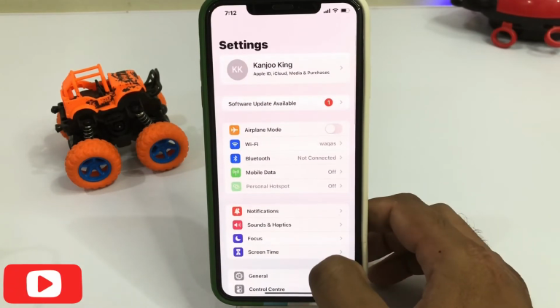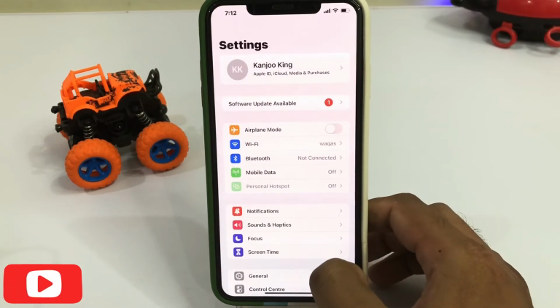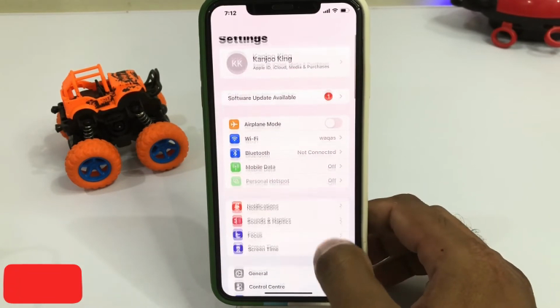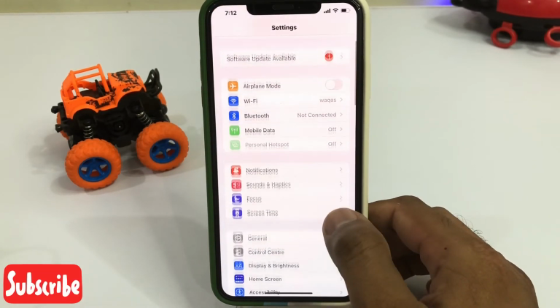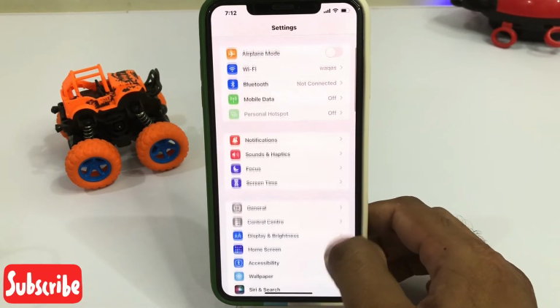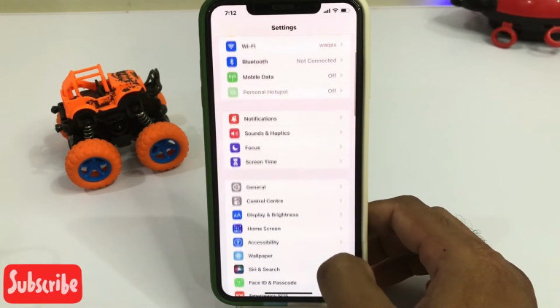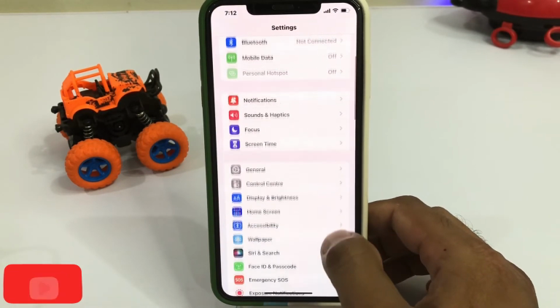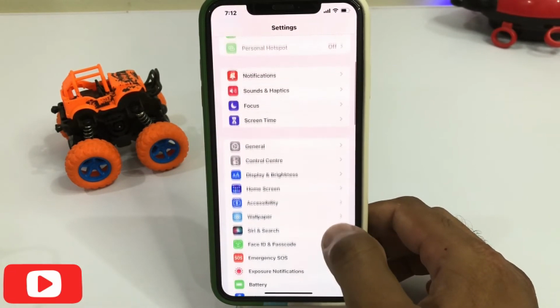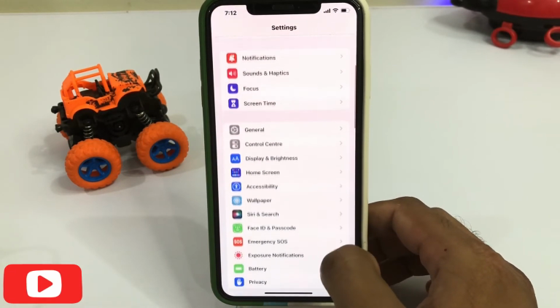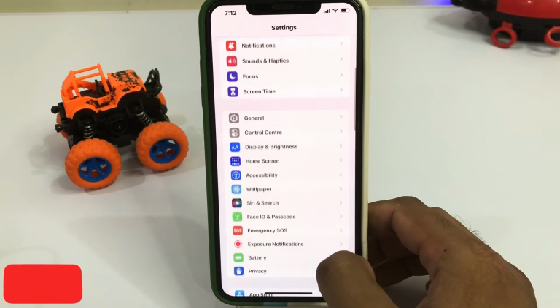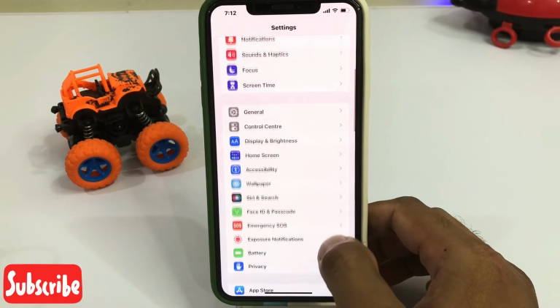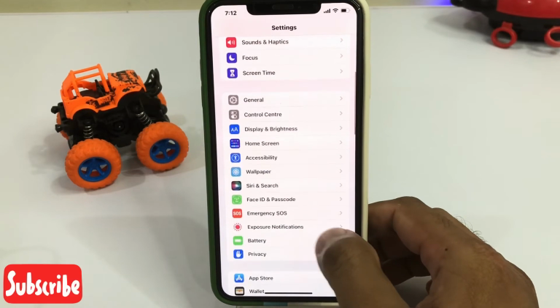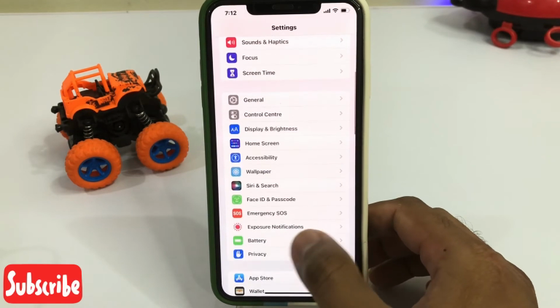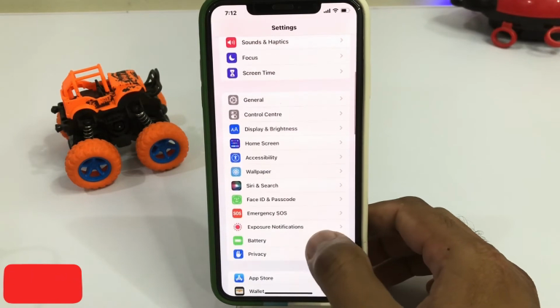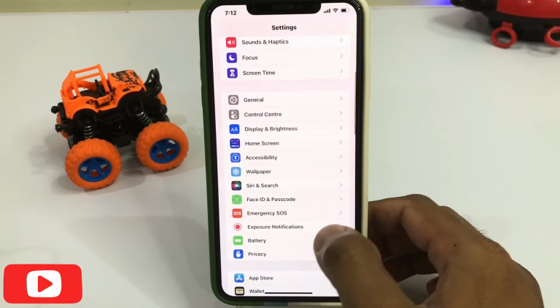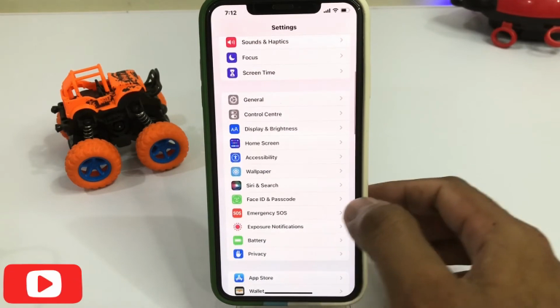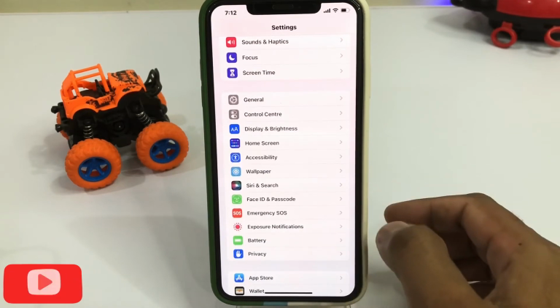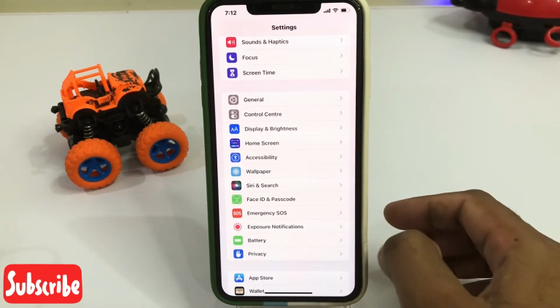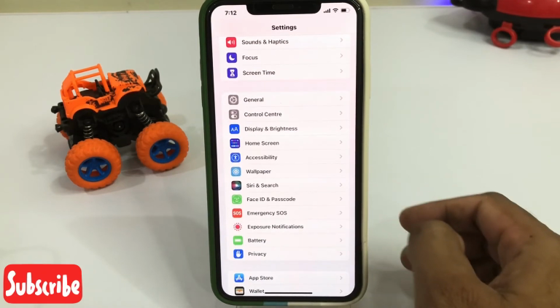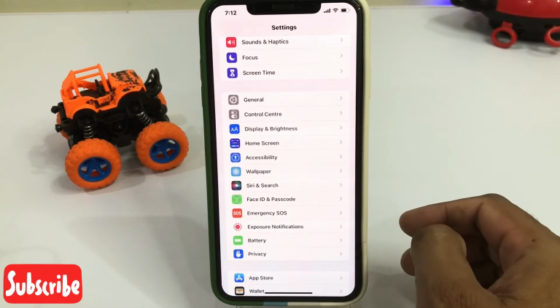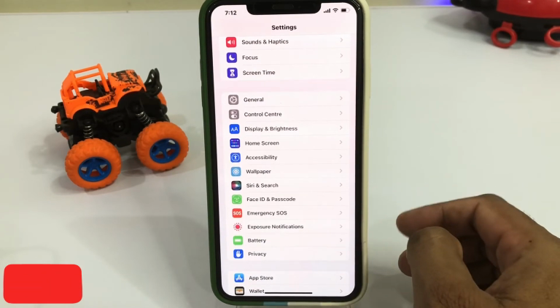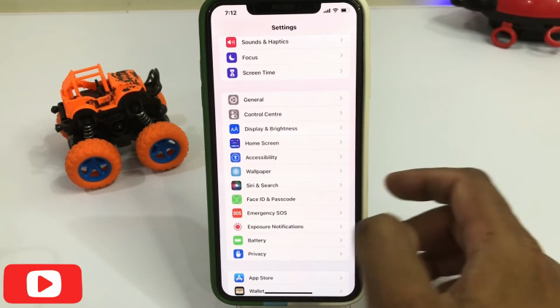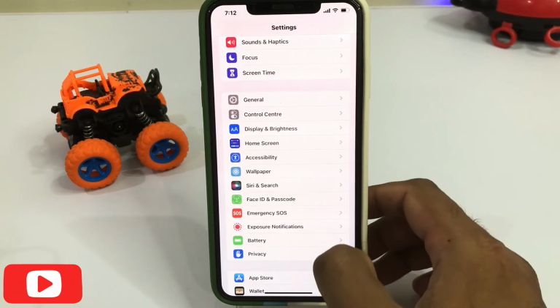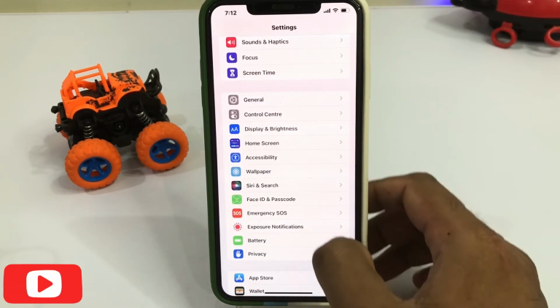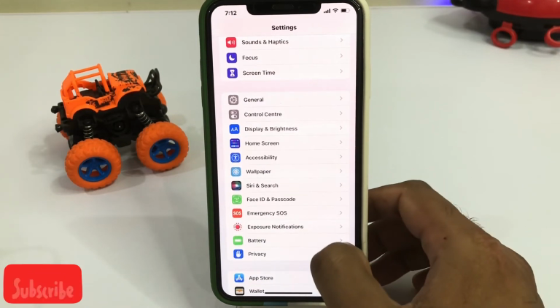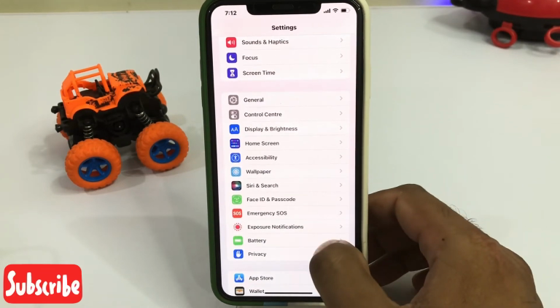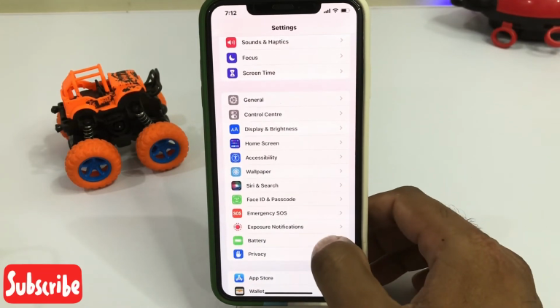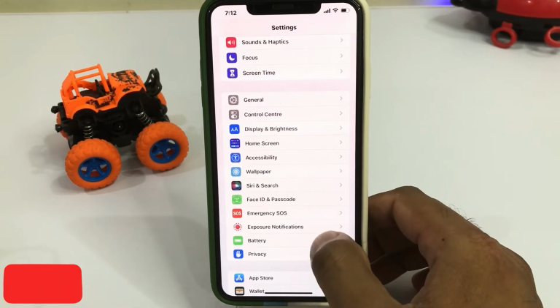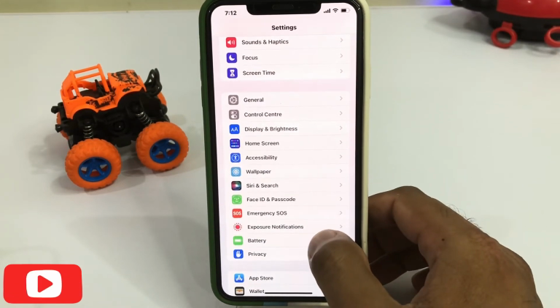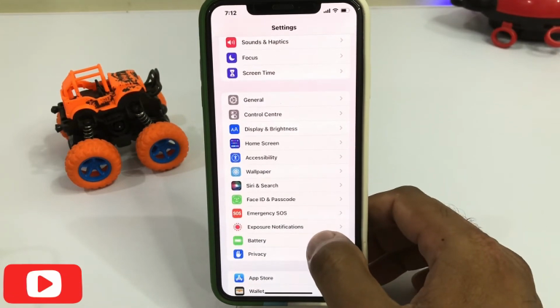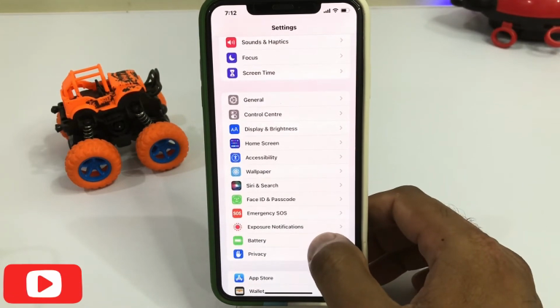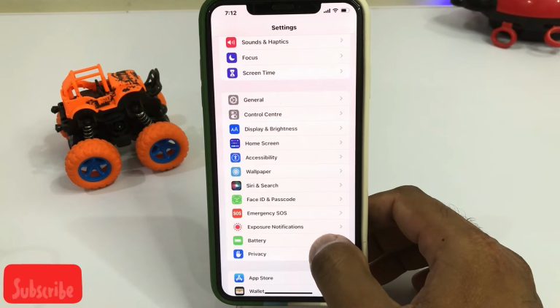Now scroll down and tap on Battery. You can see the battery icon showing here — just tap on Battery.